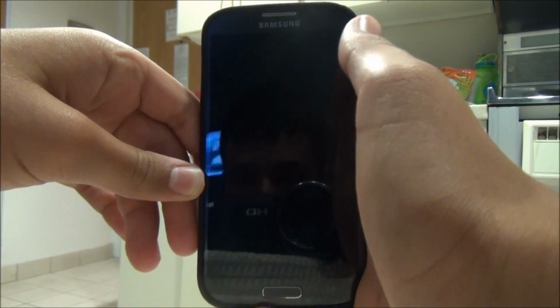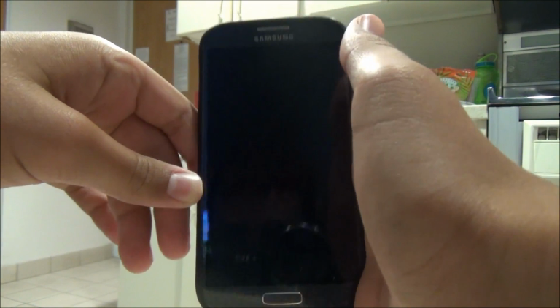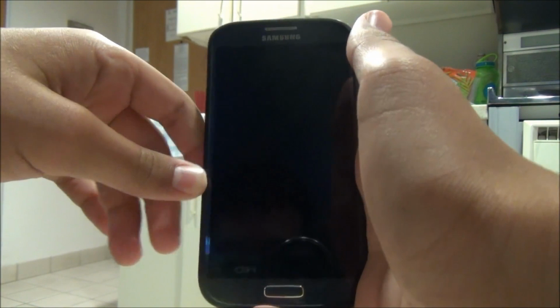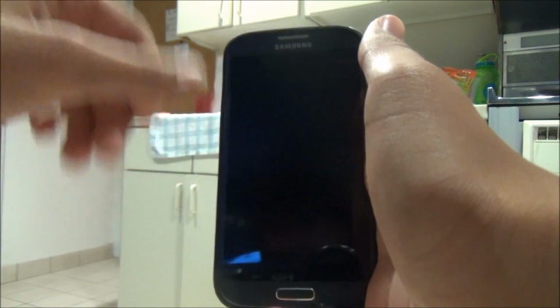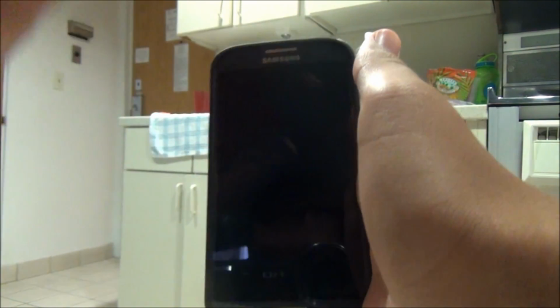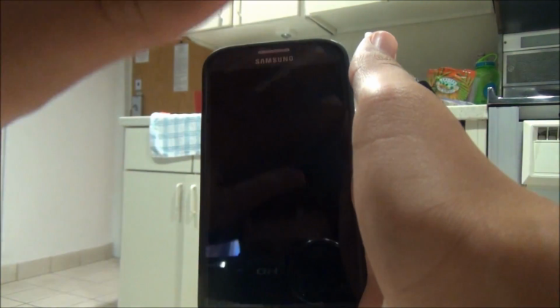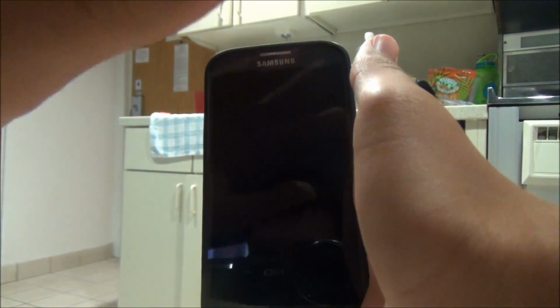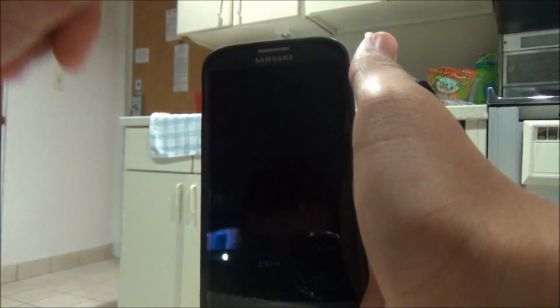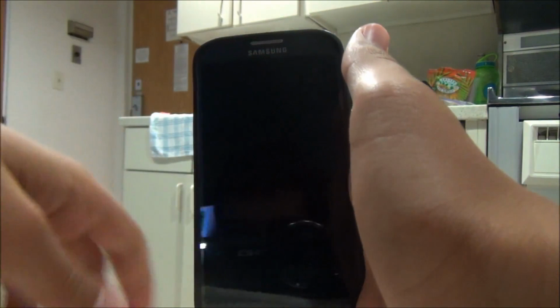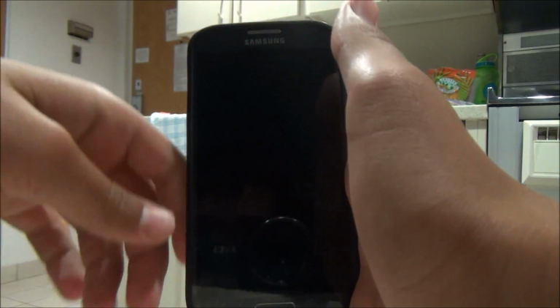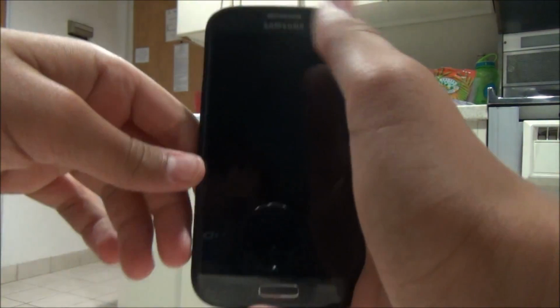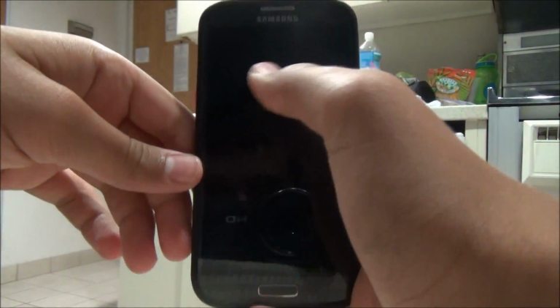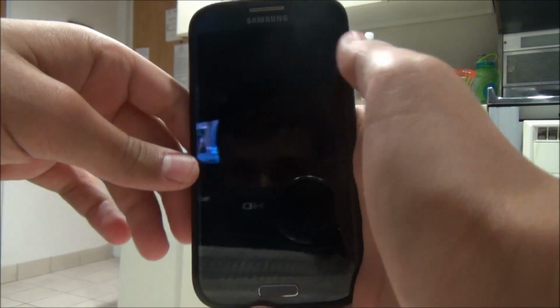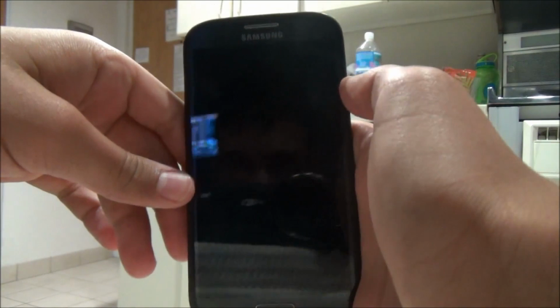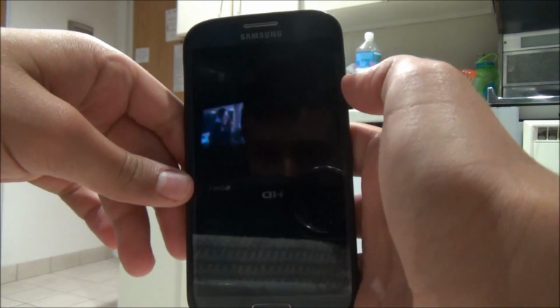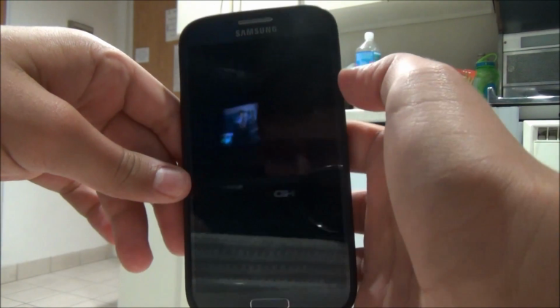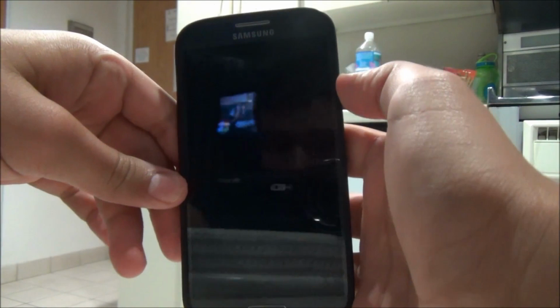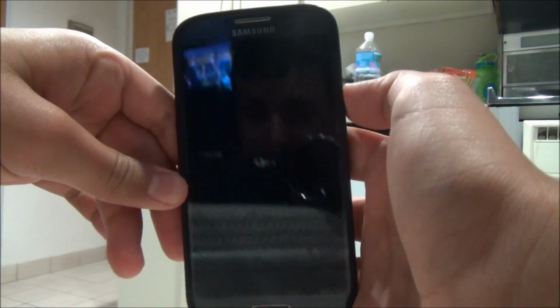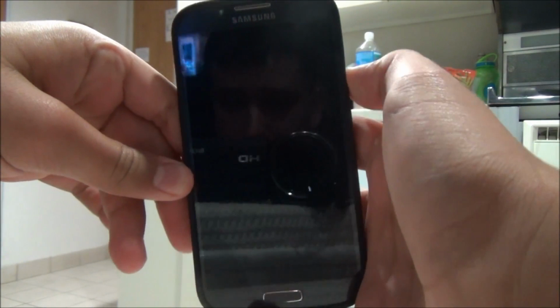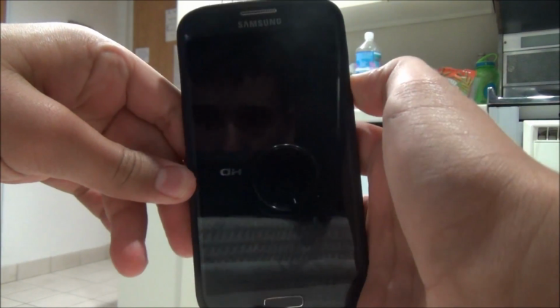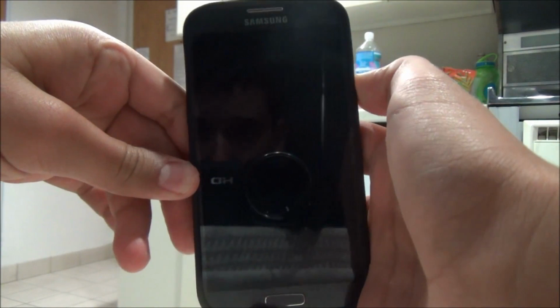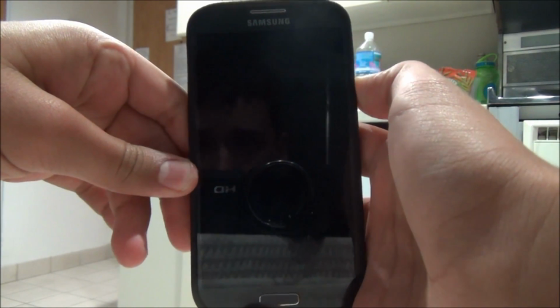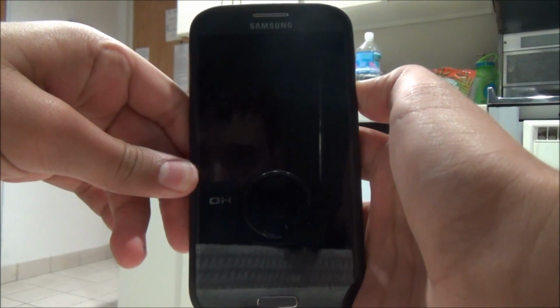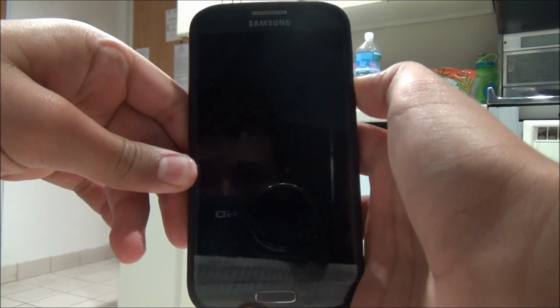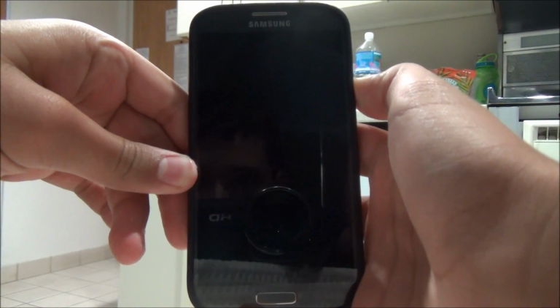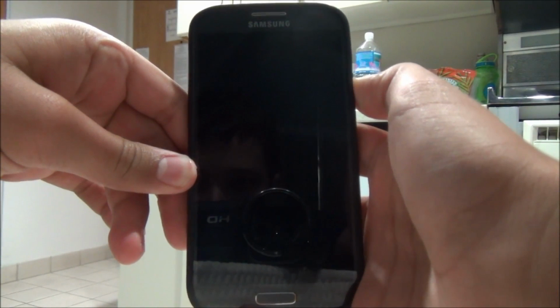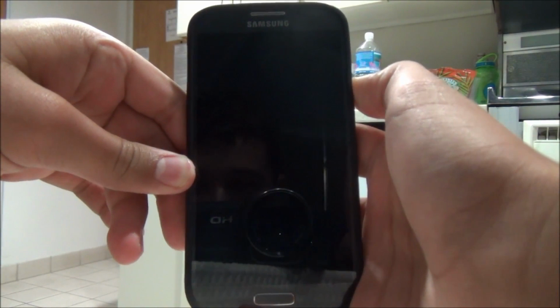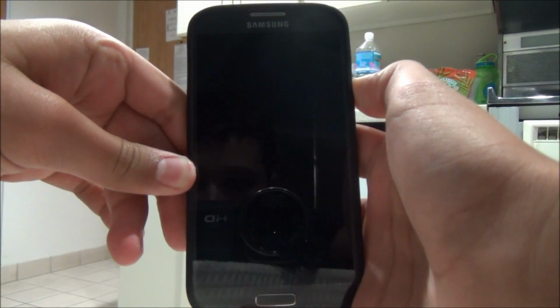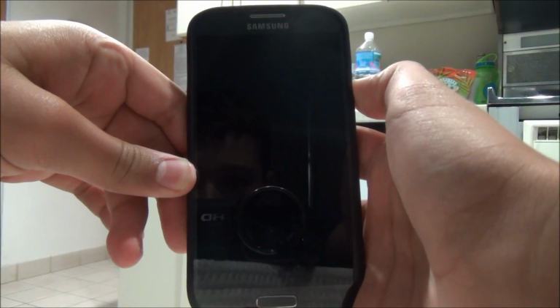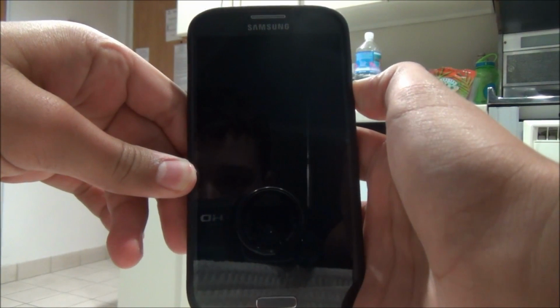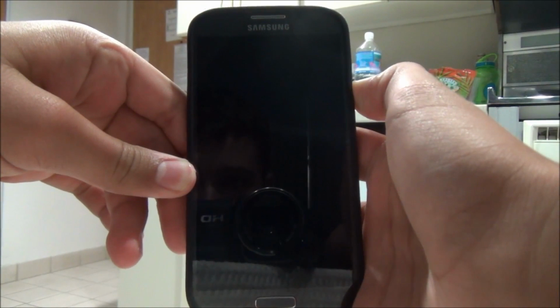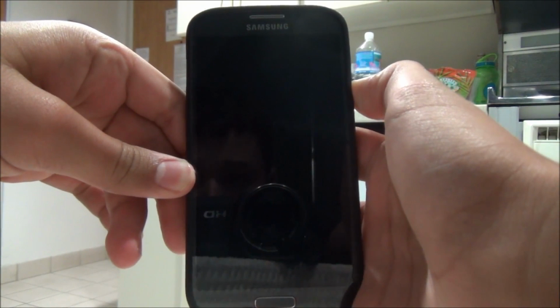As you can see, I'm going to reboot the device for you to show you the cool boot screen.